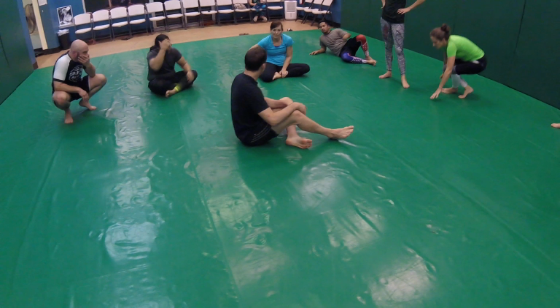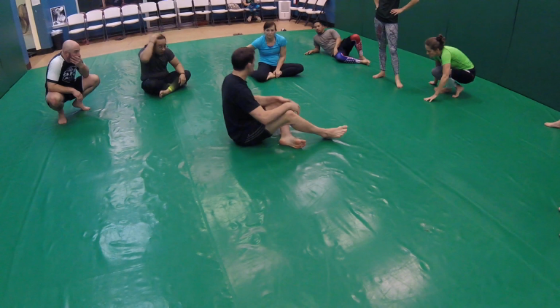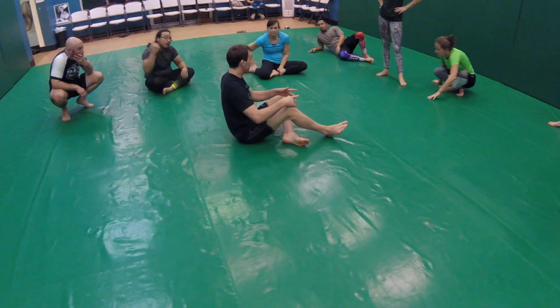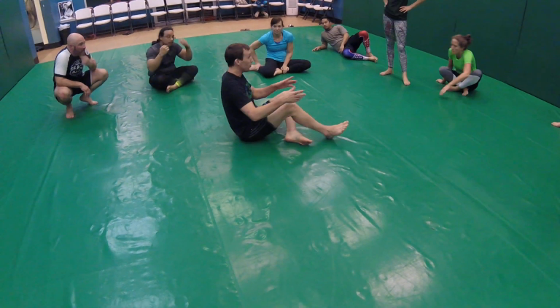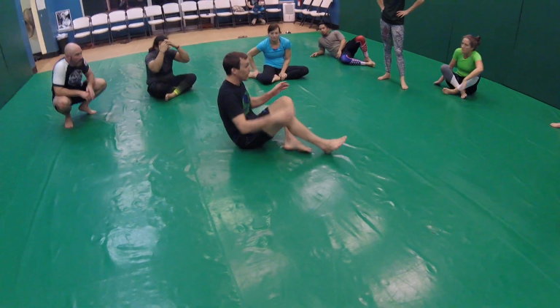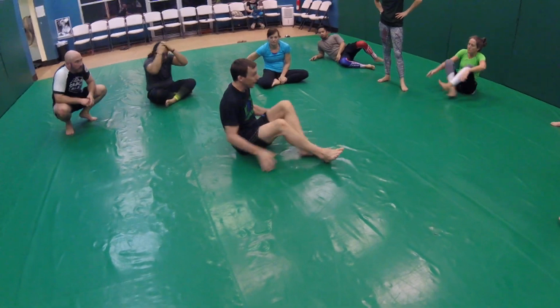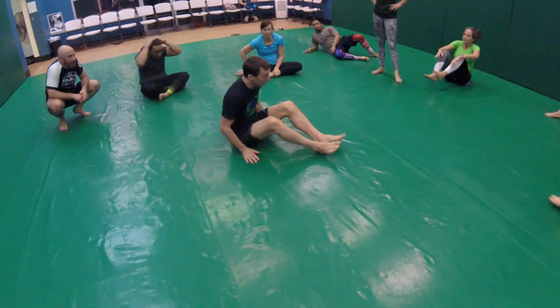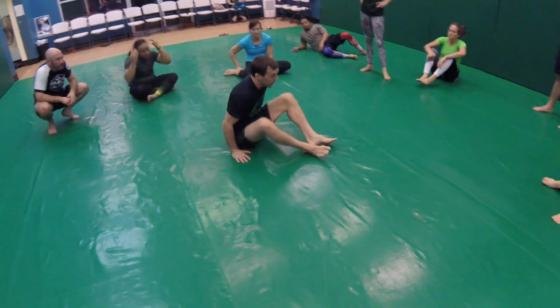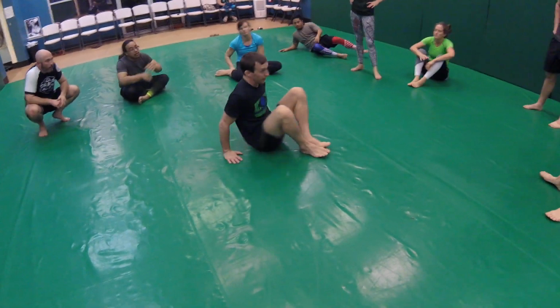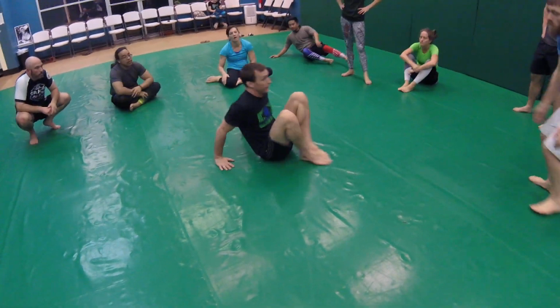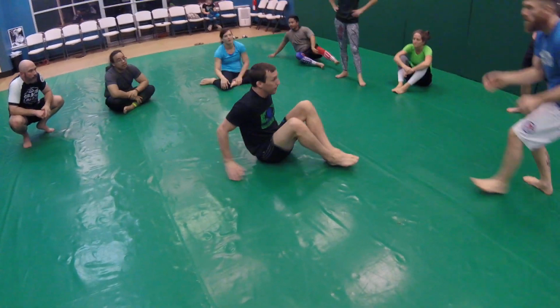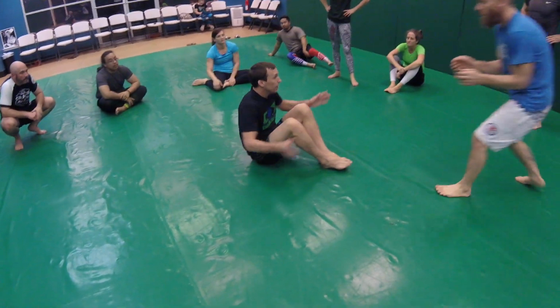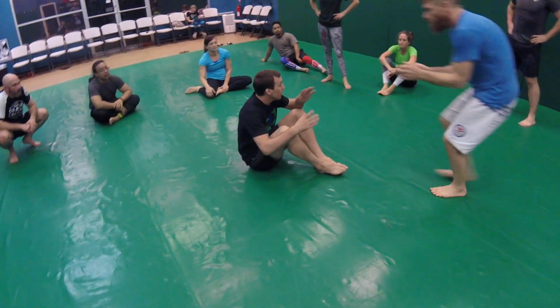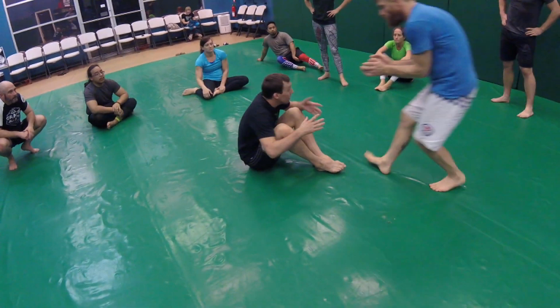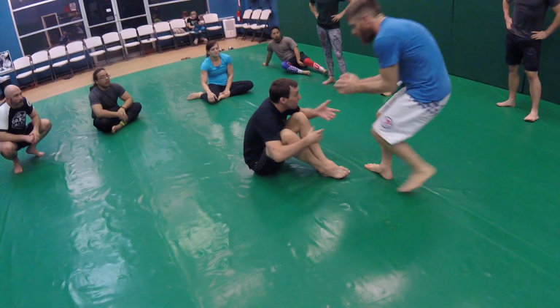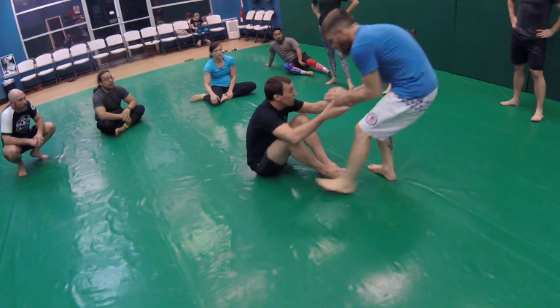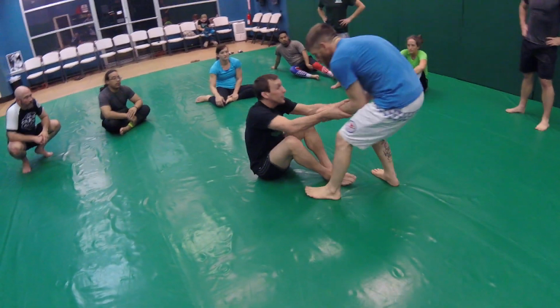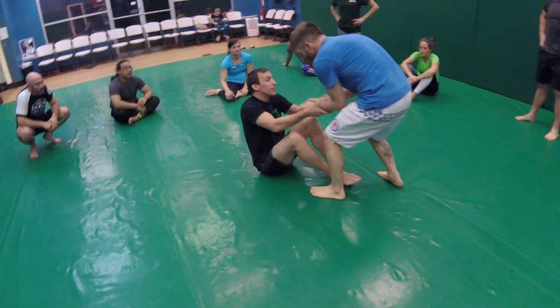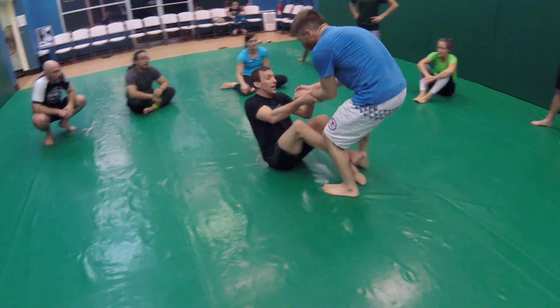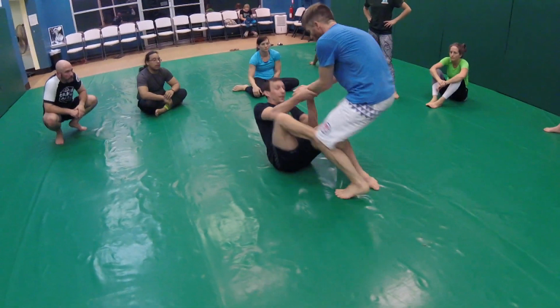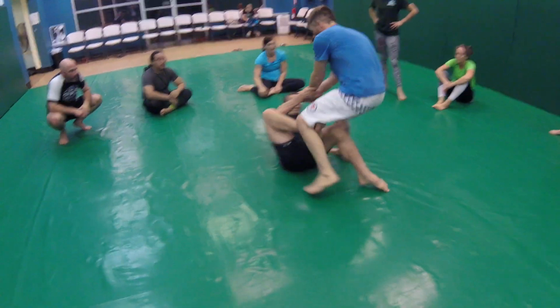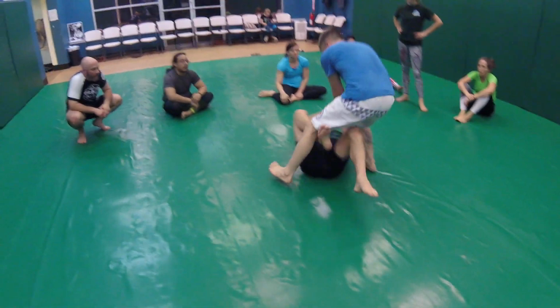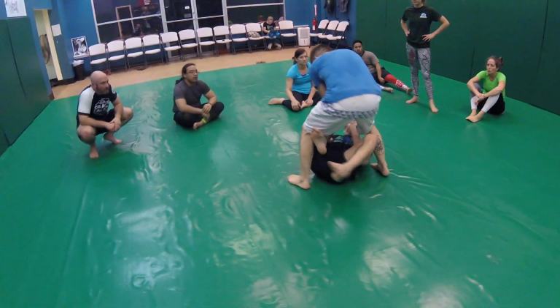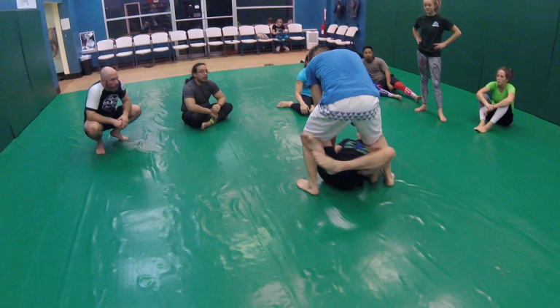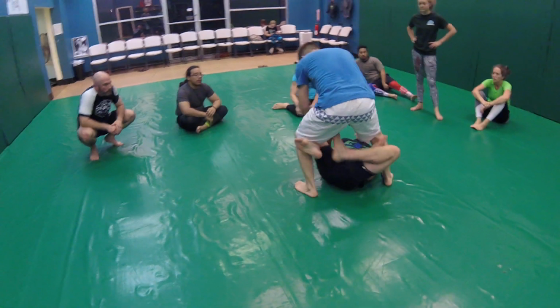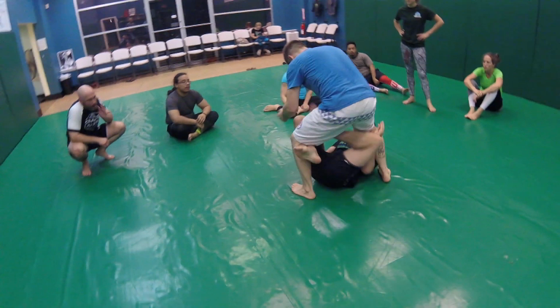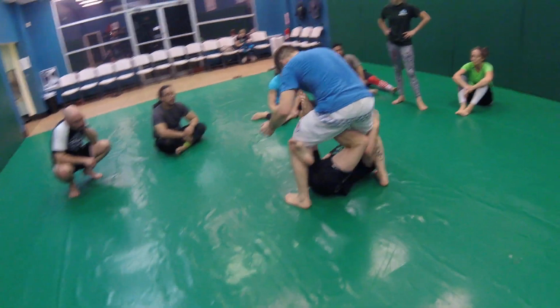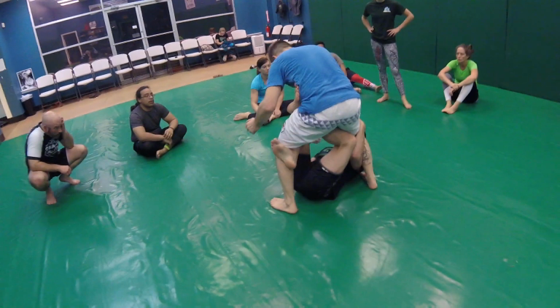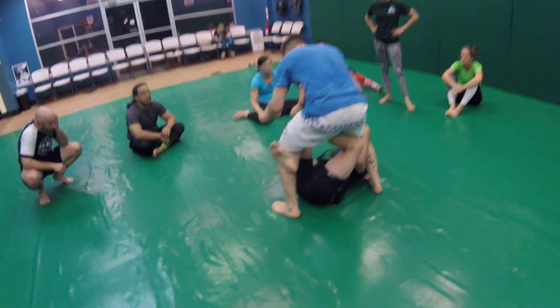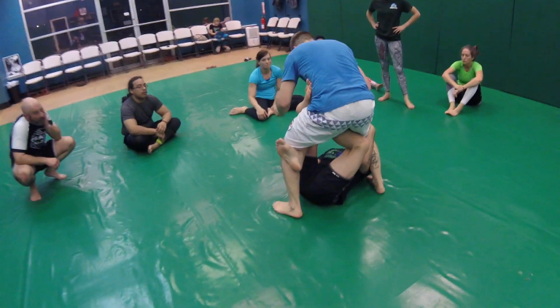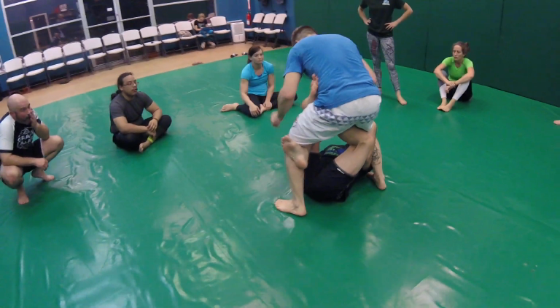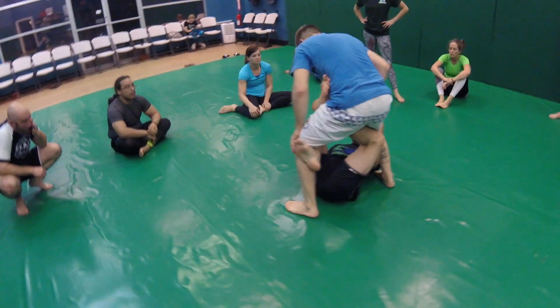I can go right into X-guard here. Still confined inside — I go under, go right to X-guard.